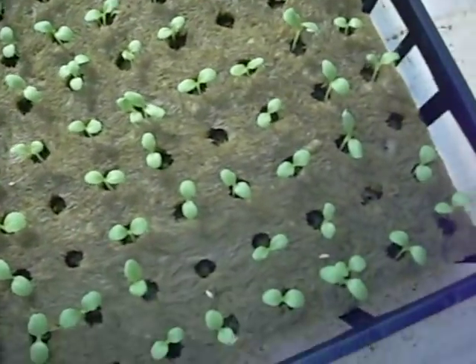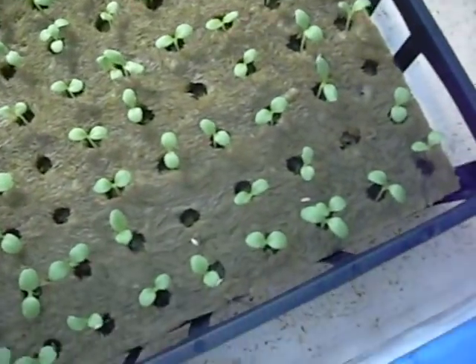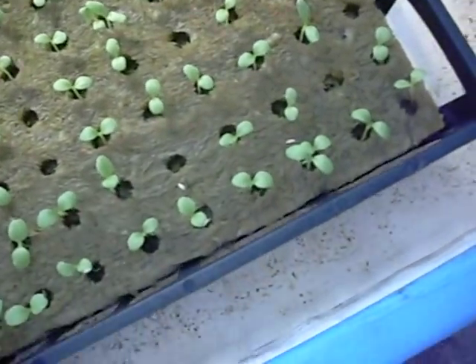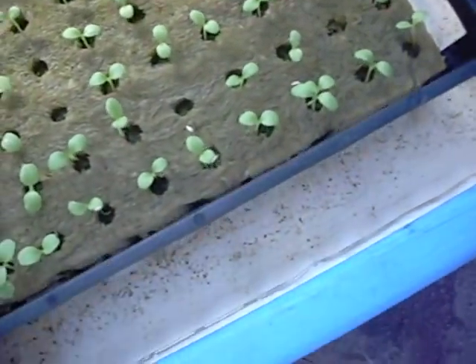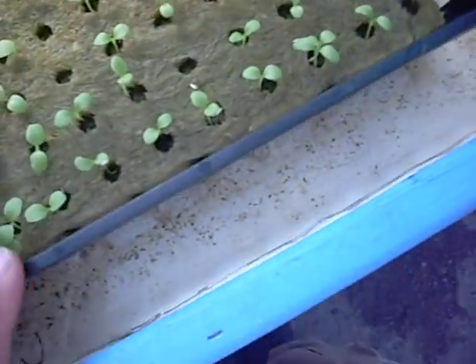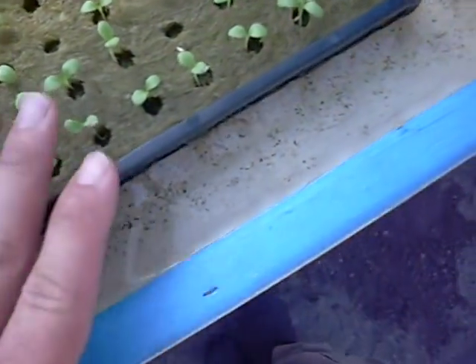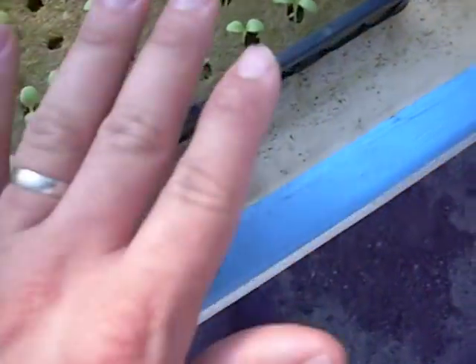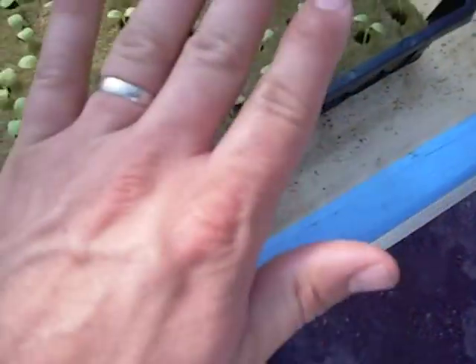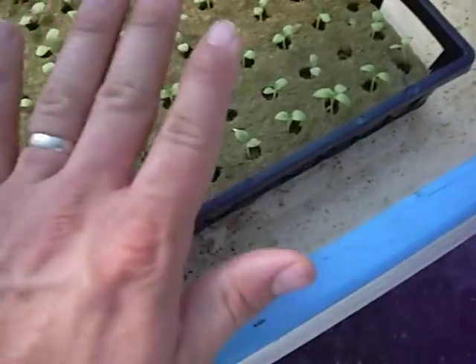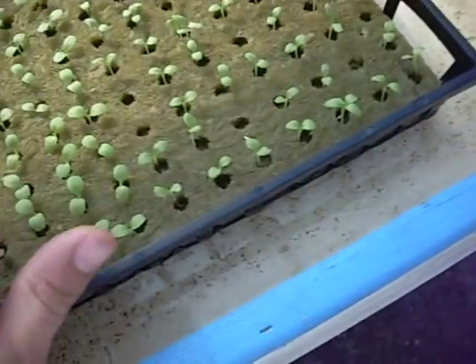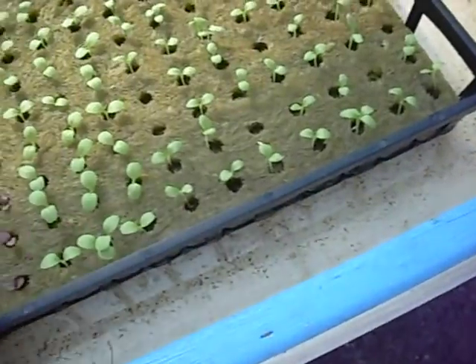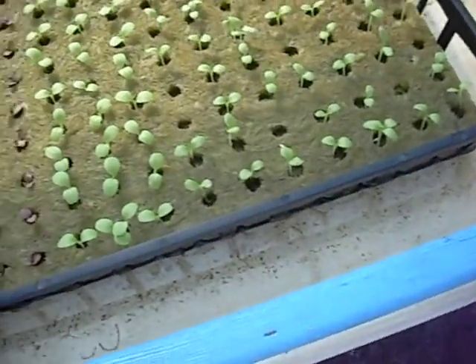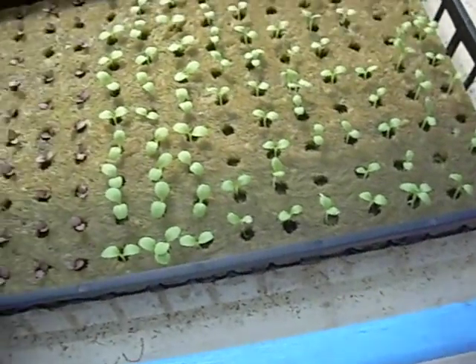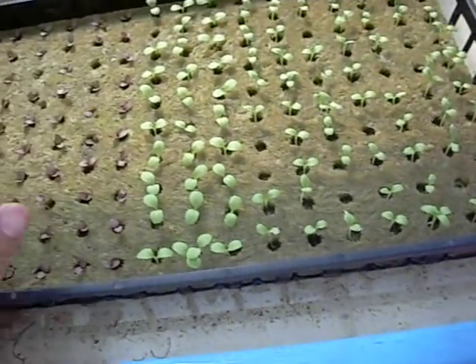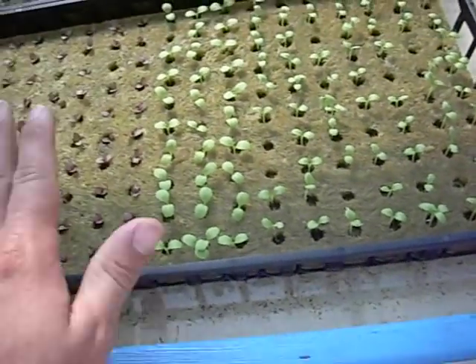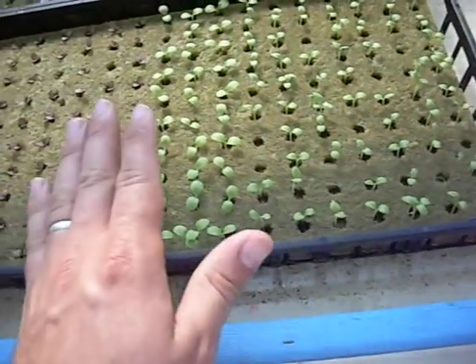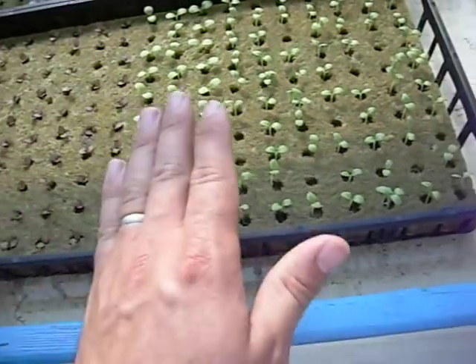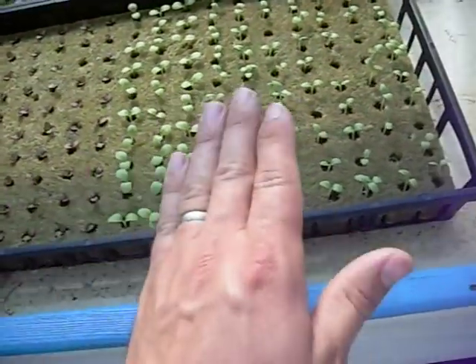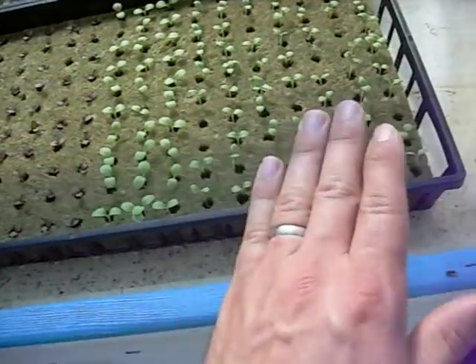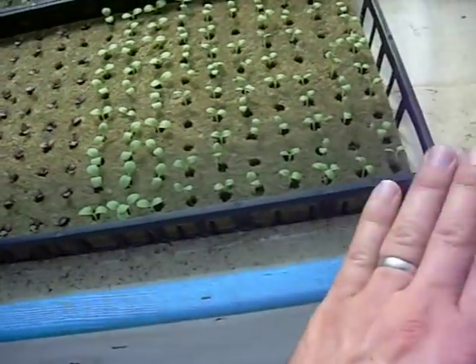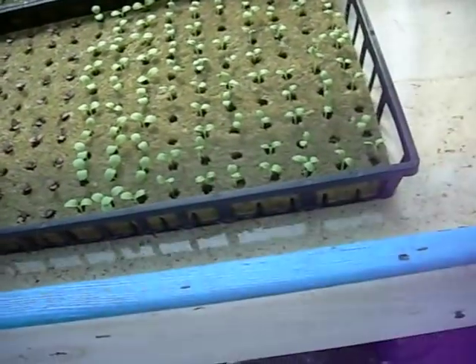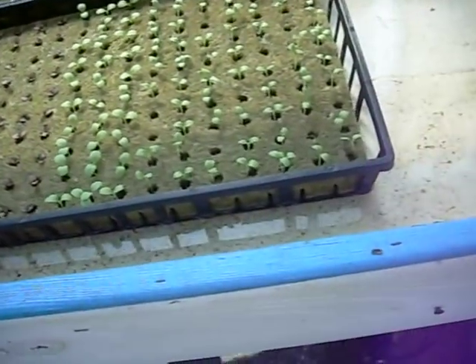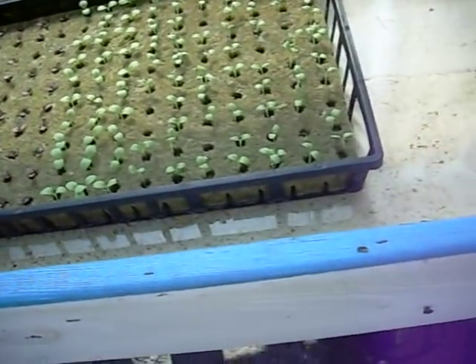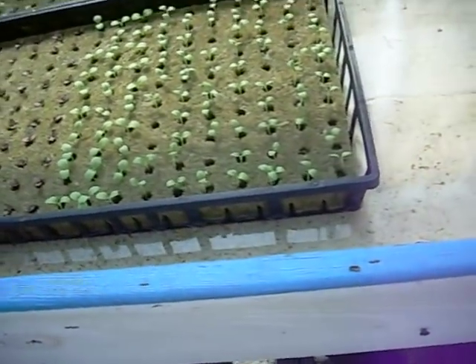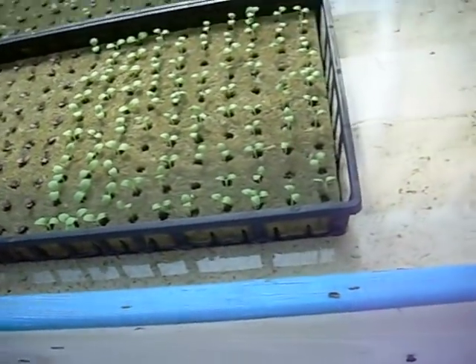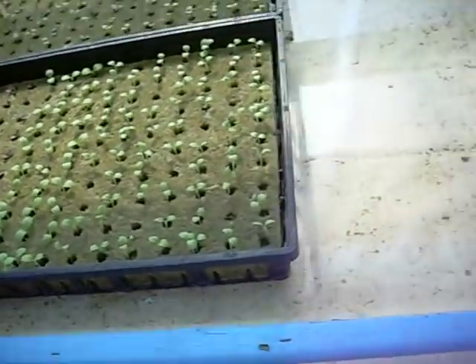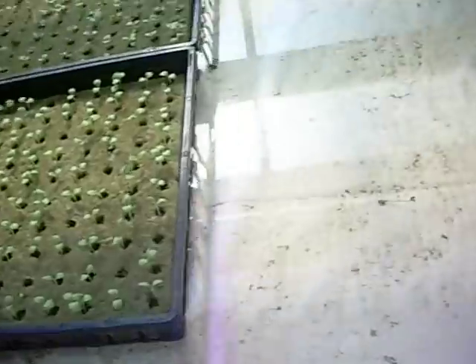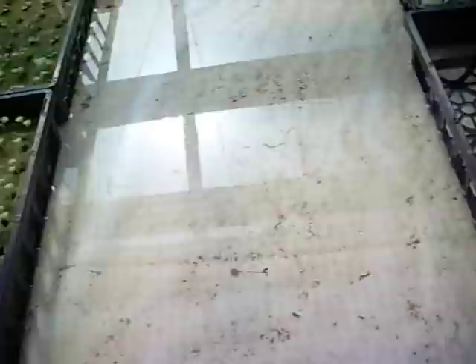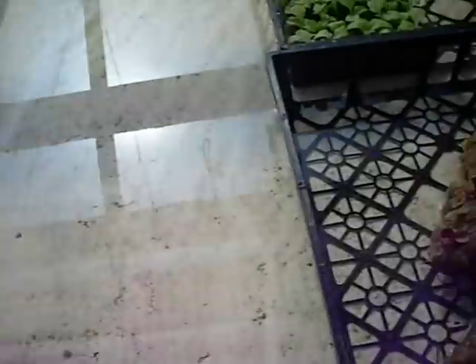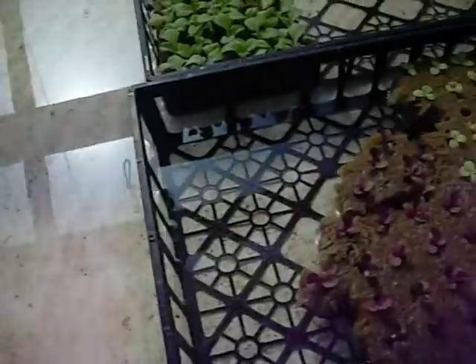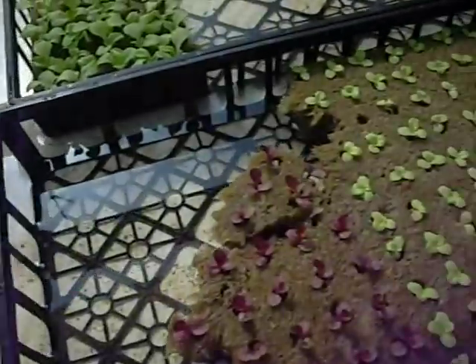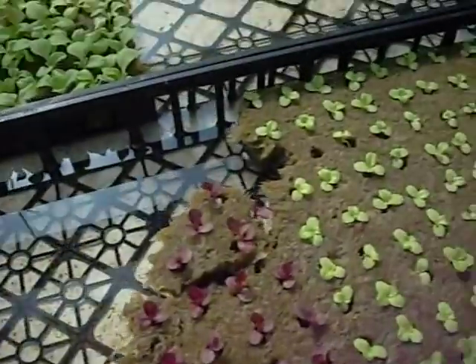Also, as a side note, I flood this table about once a day just to keep the rockwool cubes soaked.